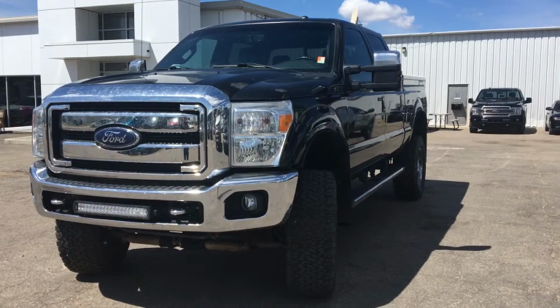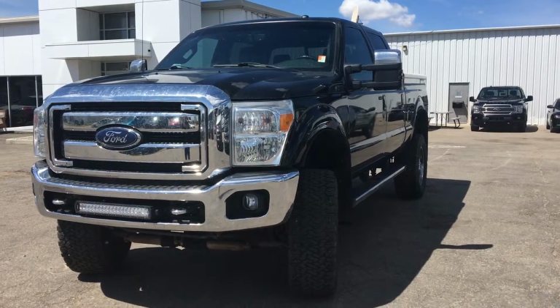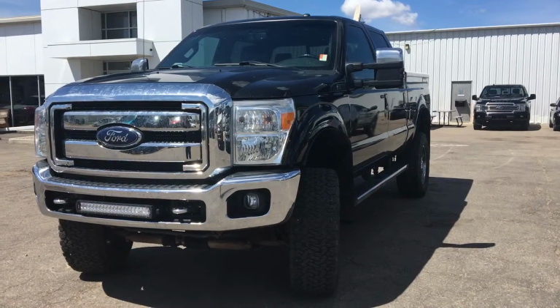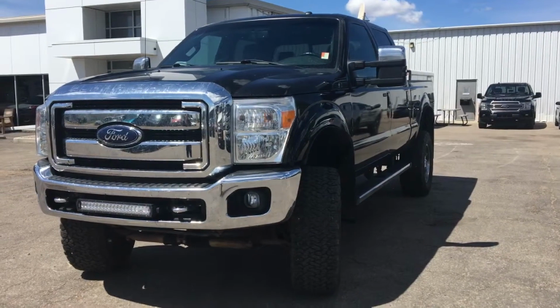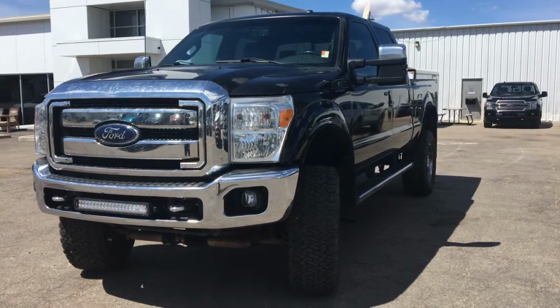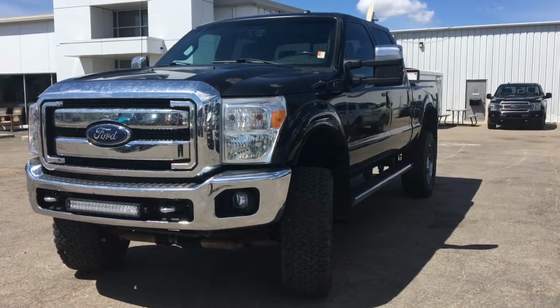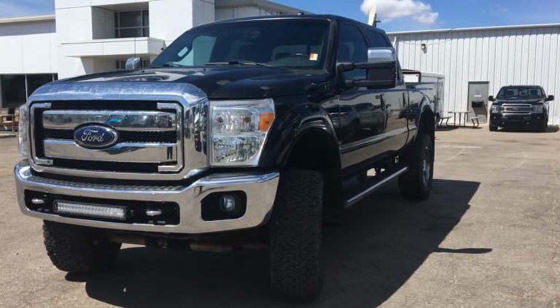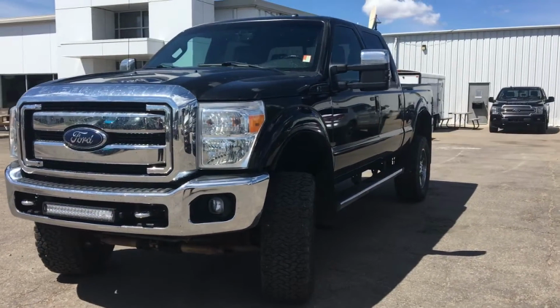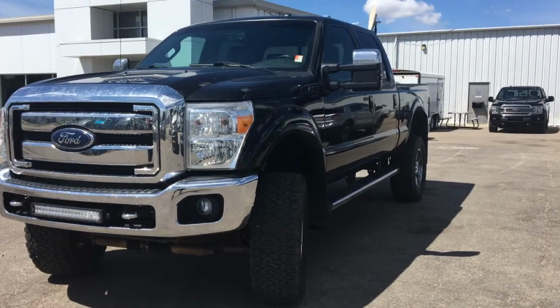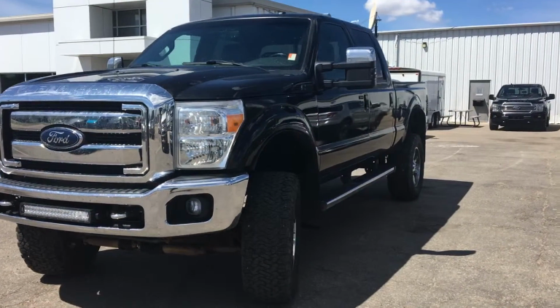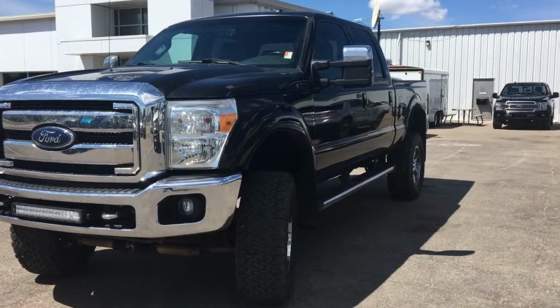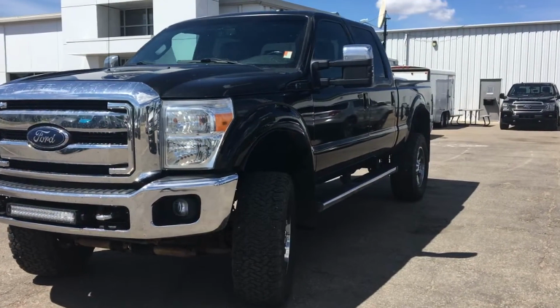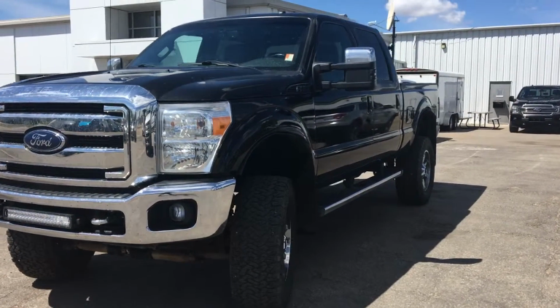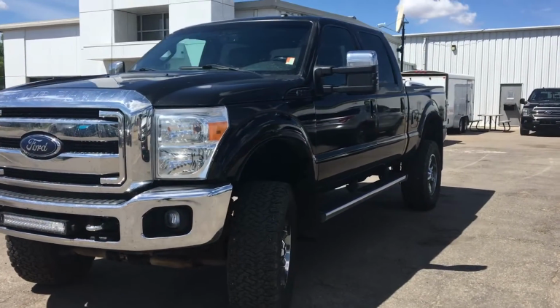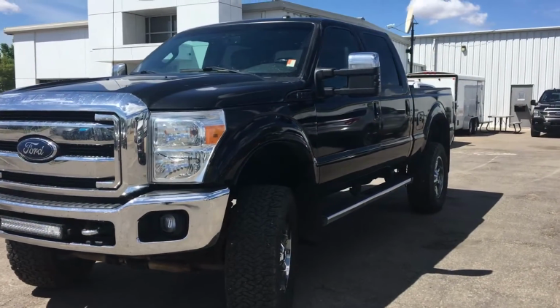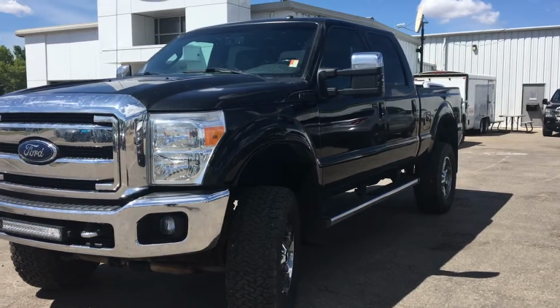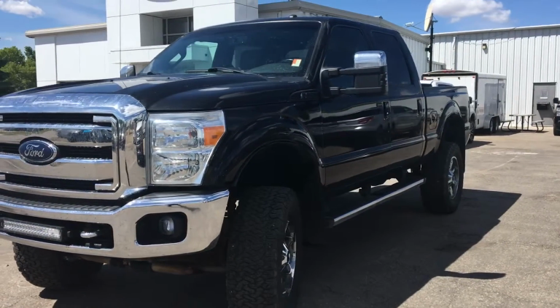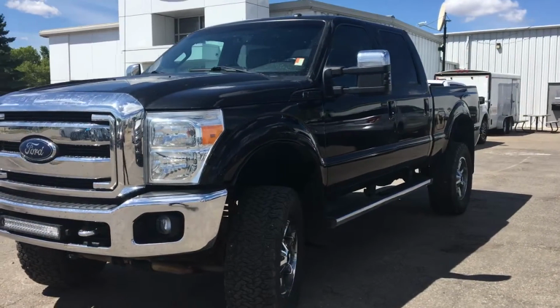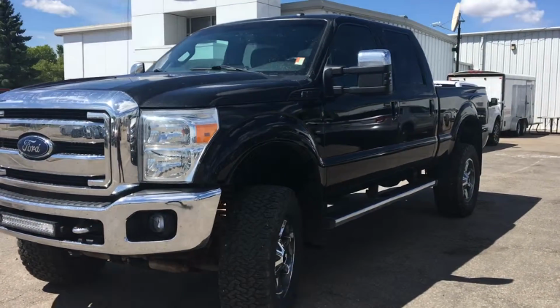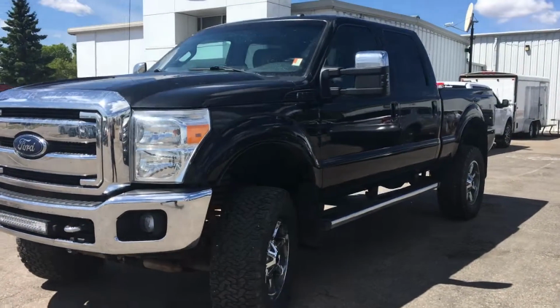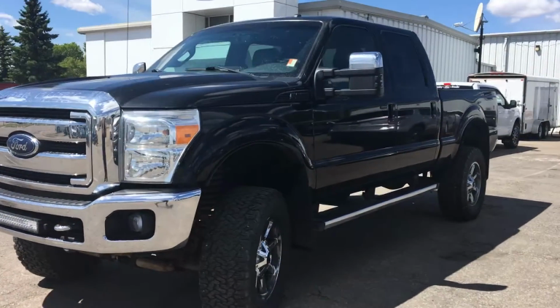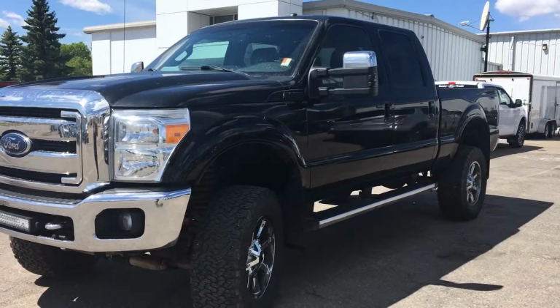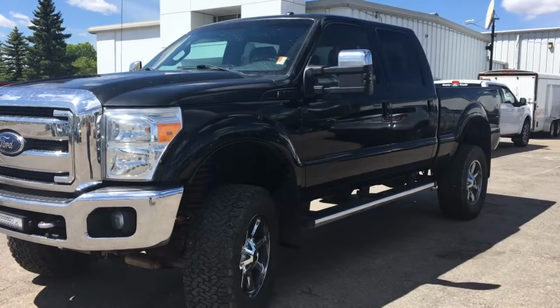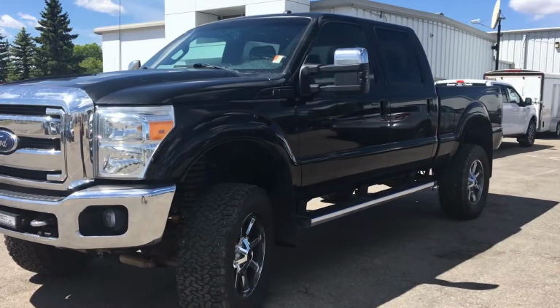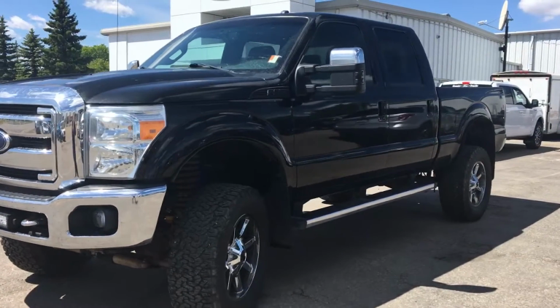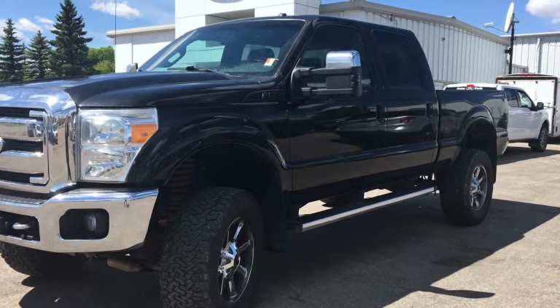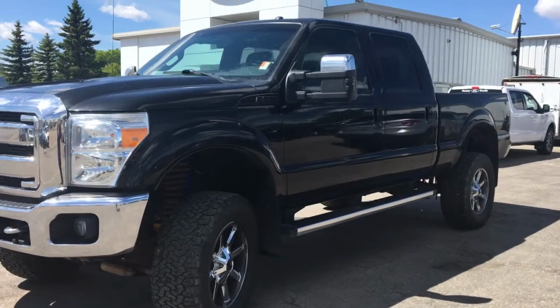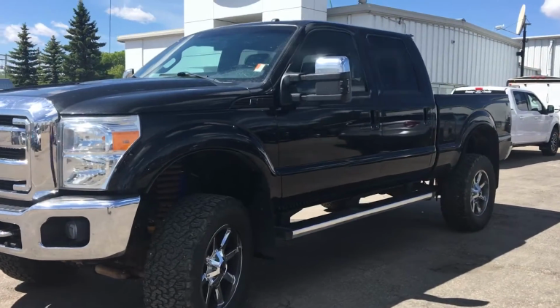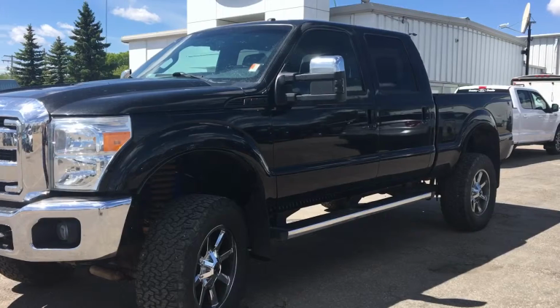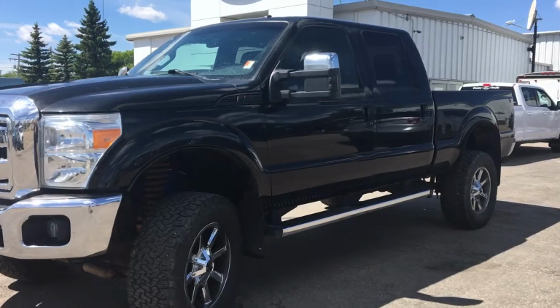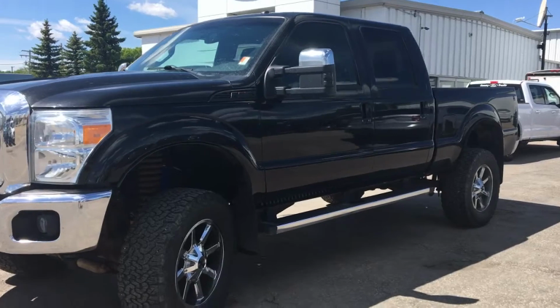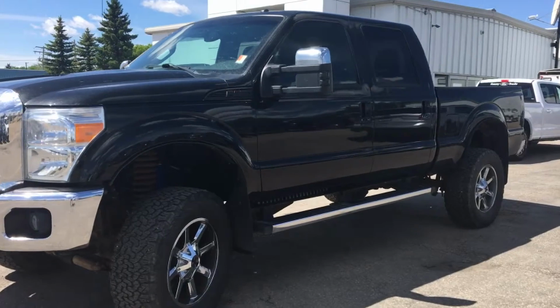Hey Jake, Marisa here at Country Ford in Wilkie, just doing a quick little walk around for you.